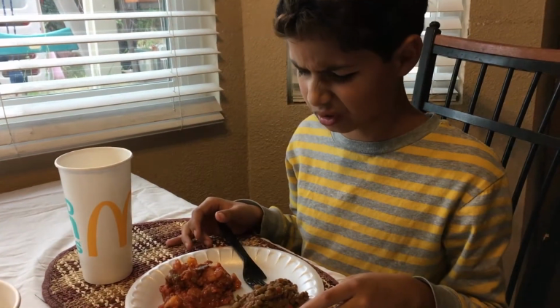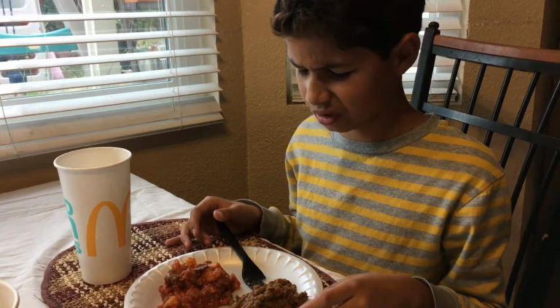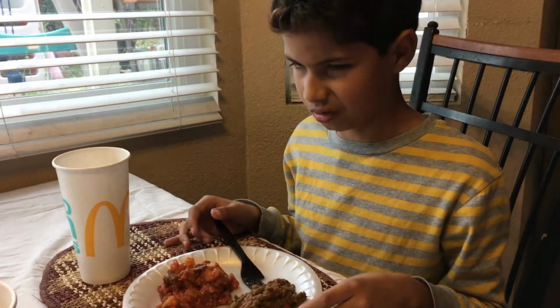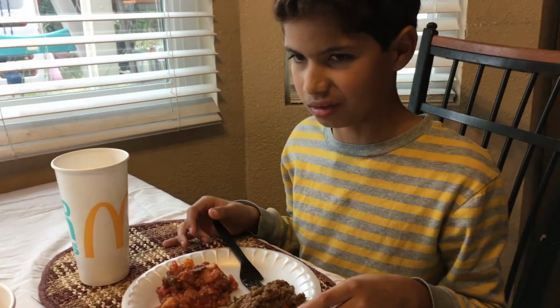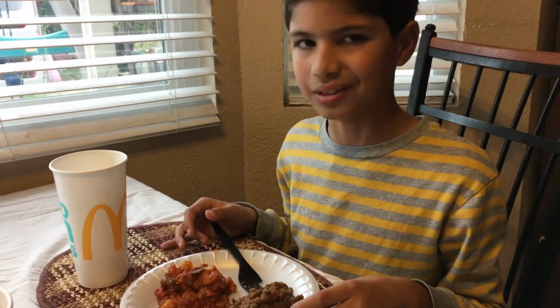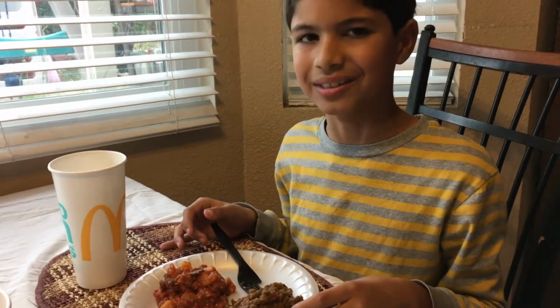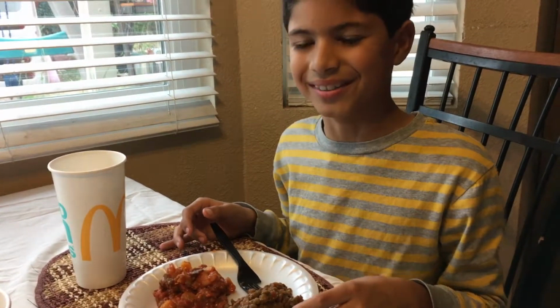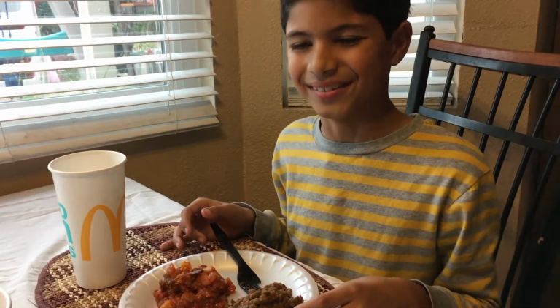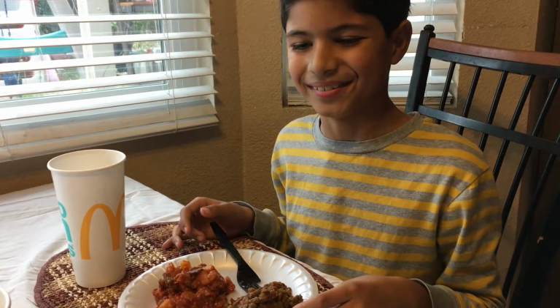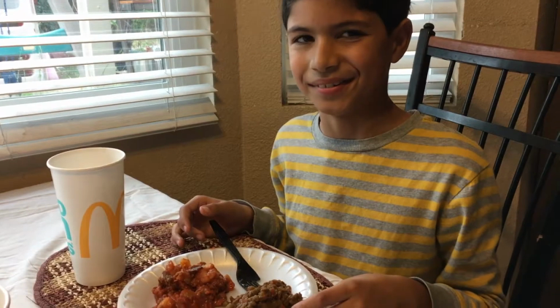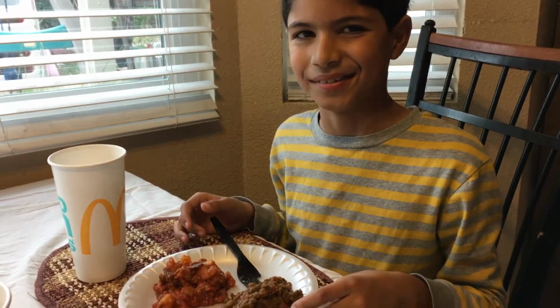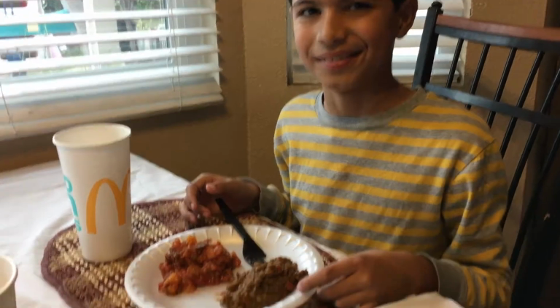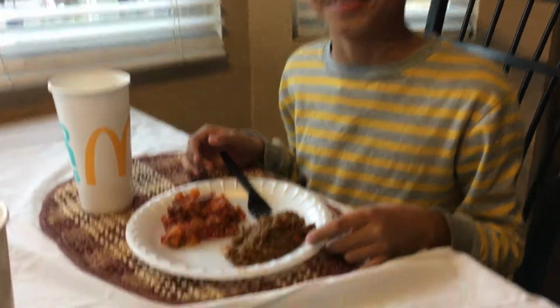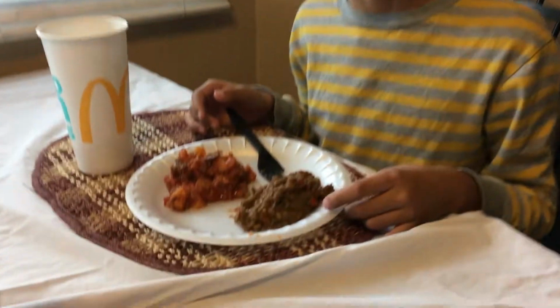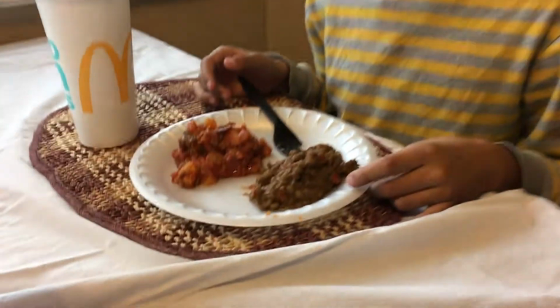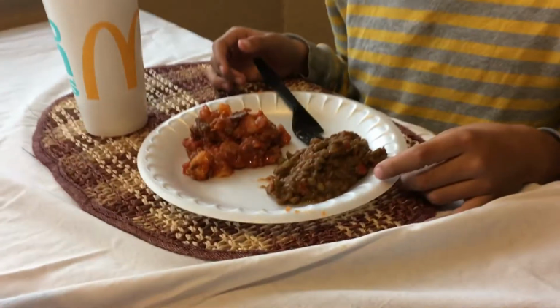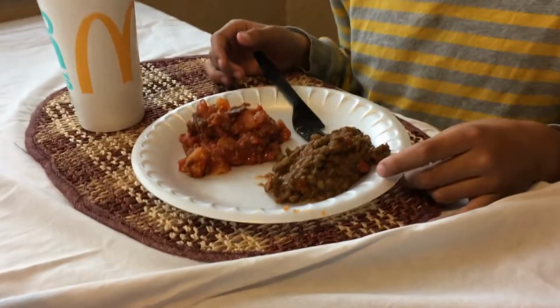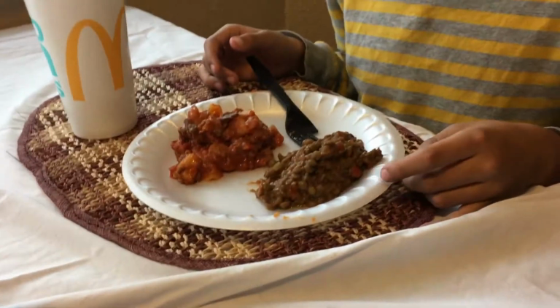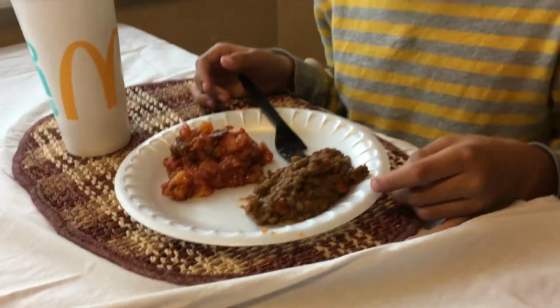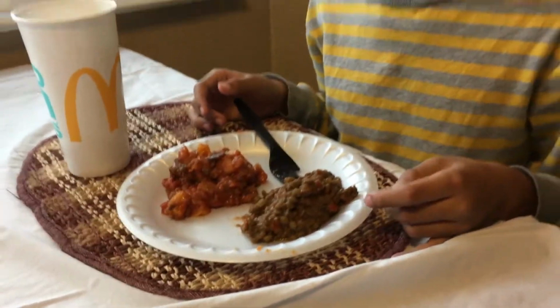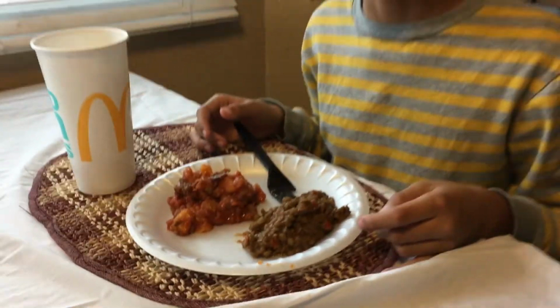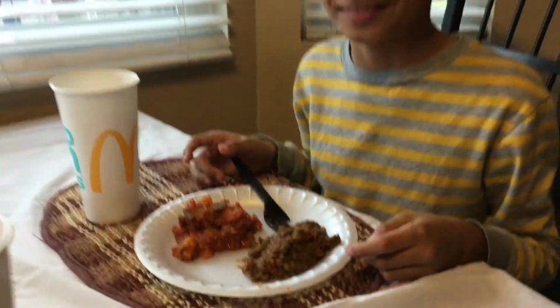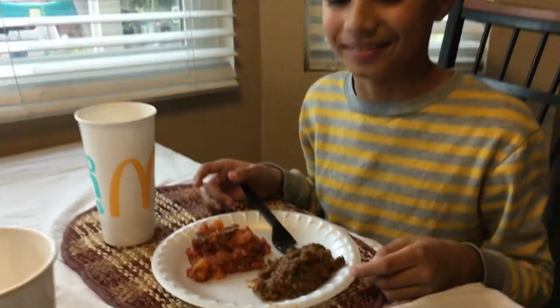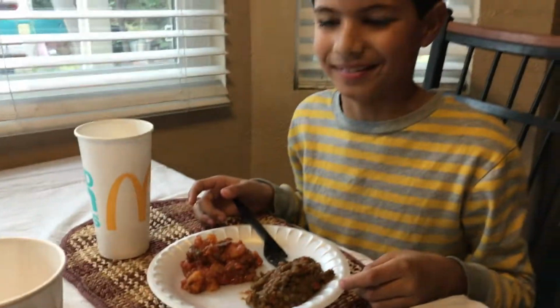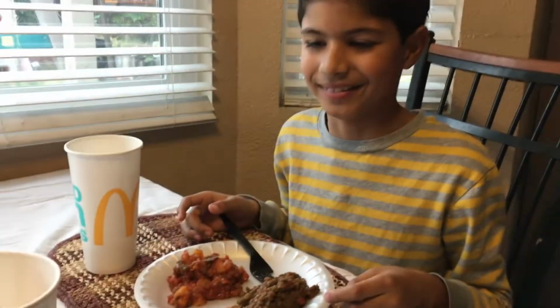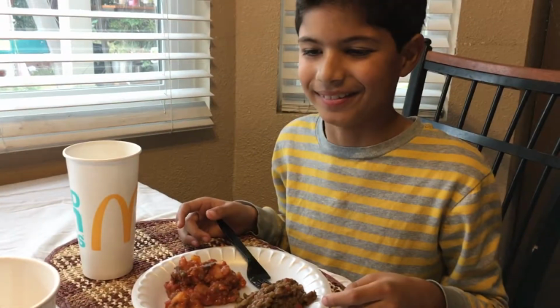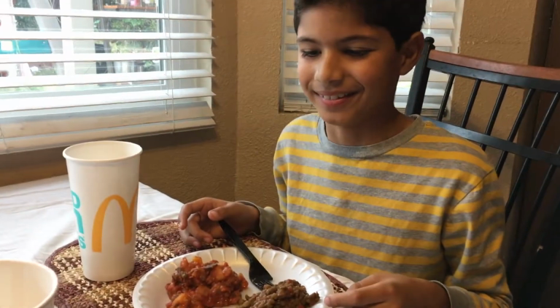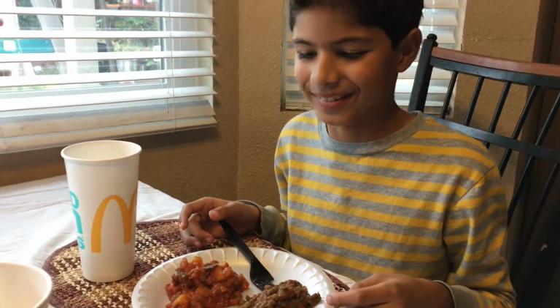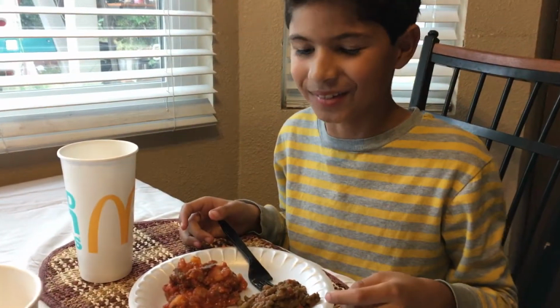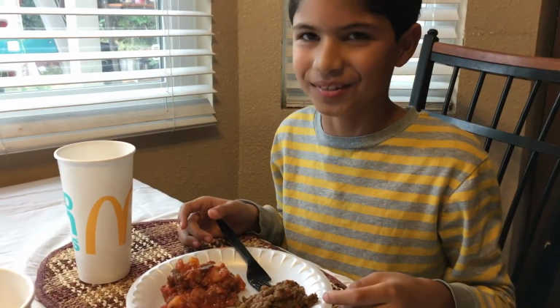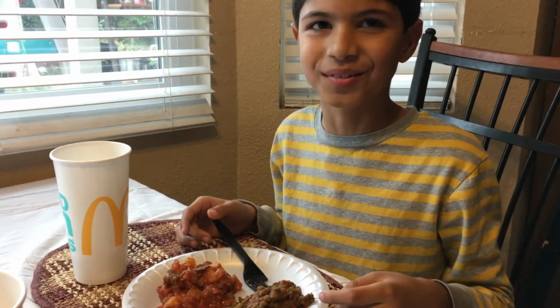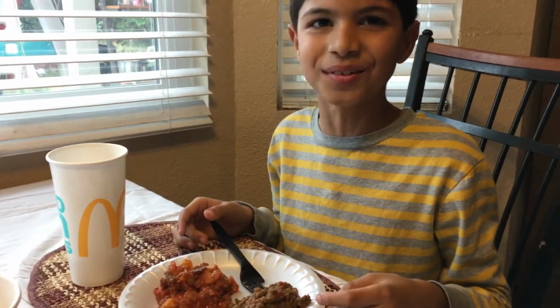Looks good. Yeah, it all comes from my garden. Cool.